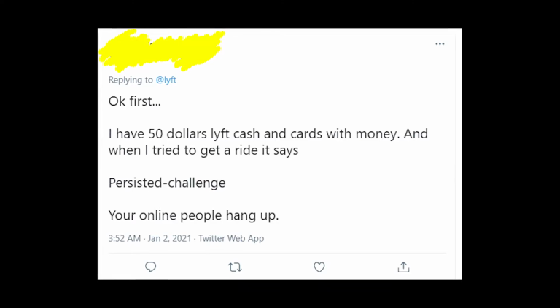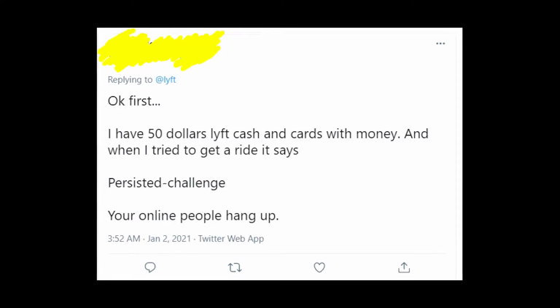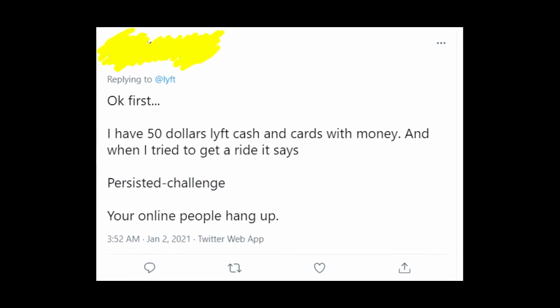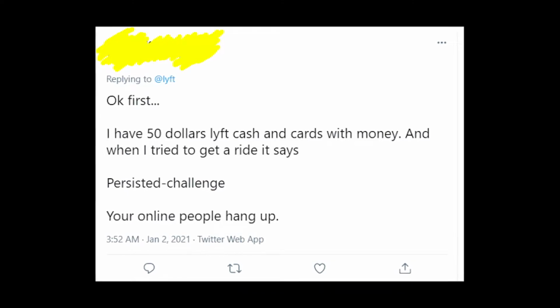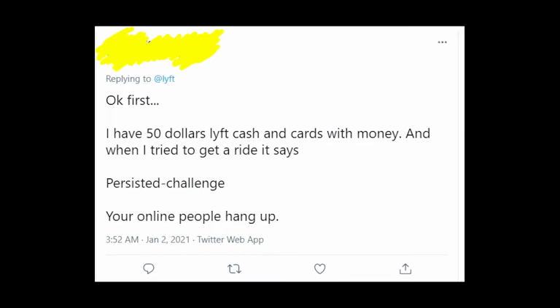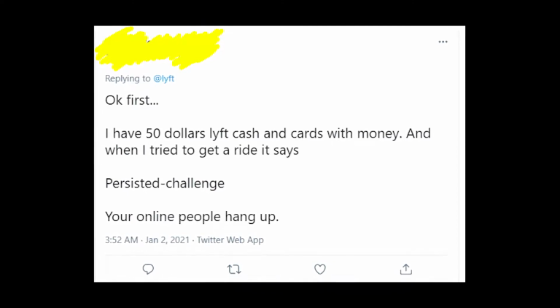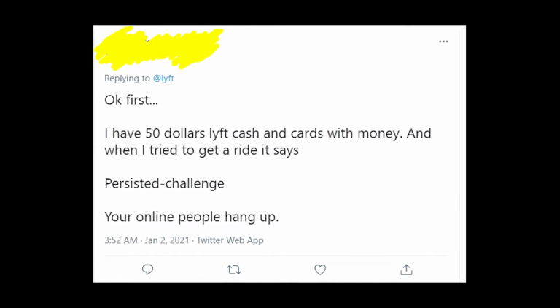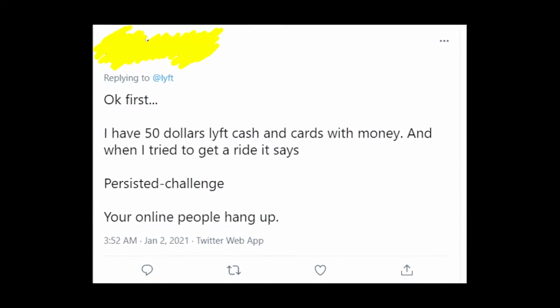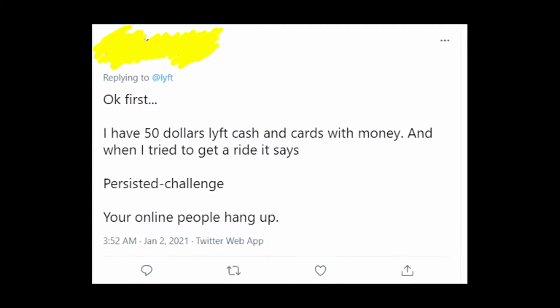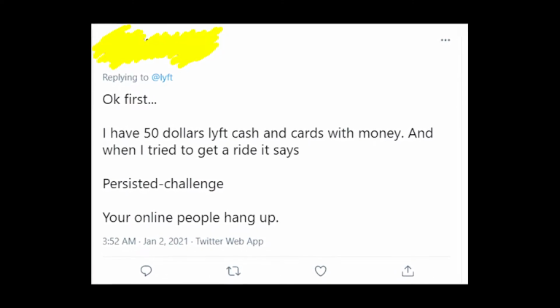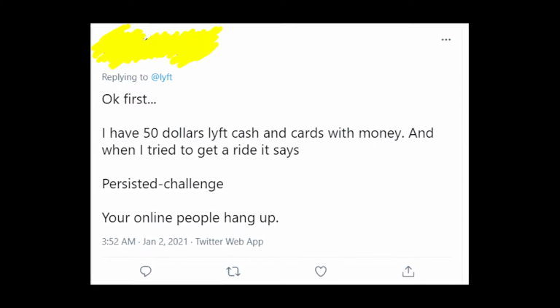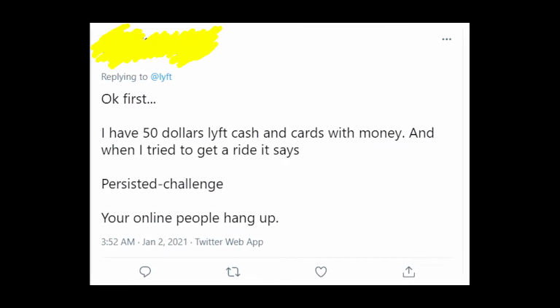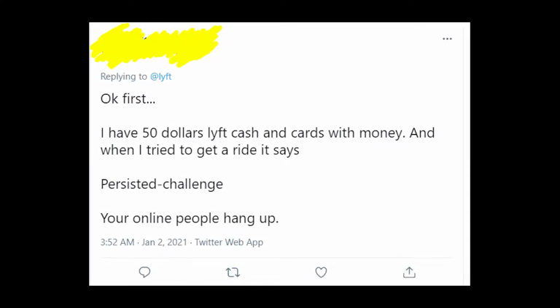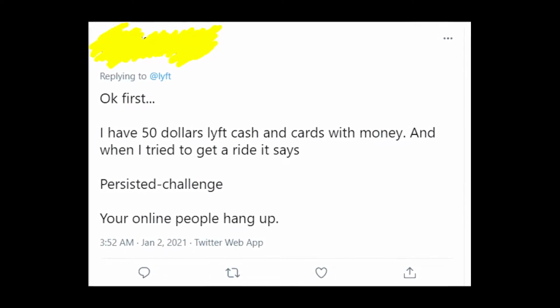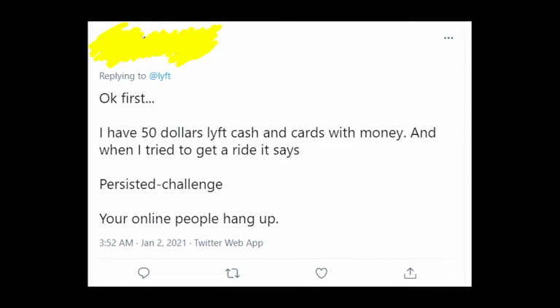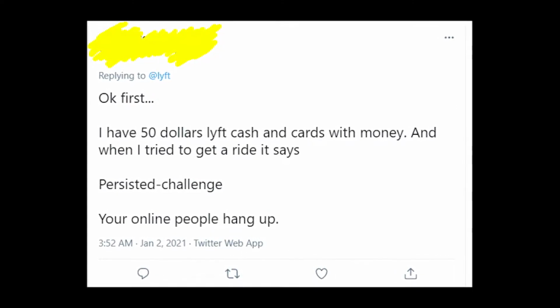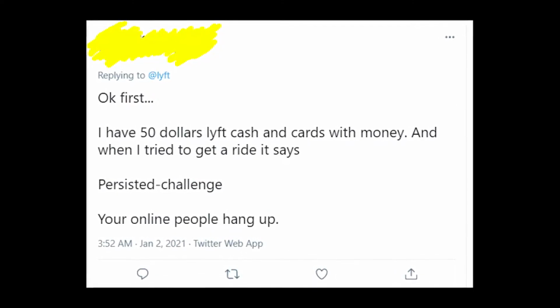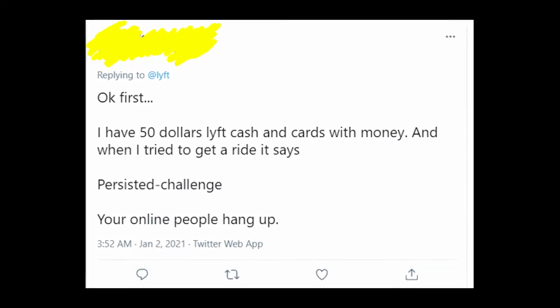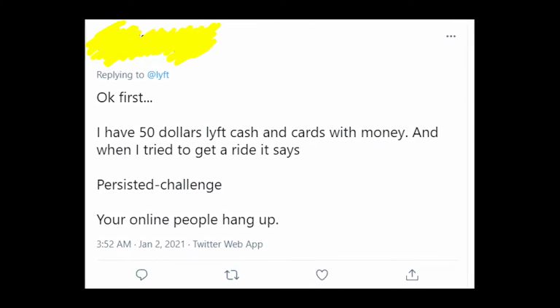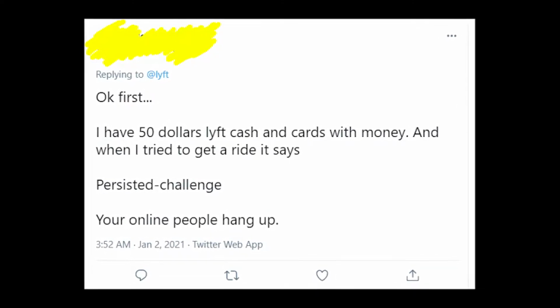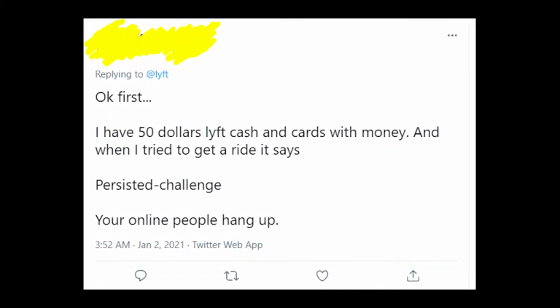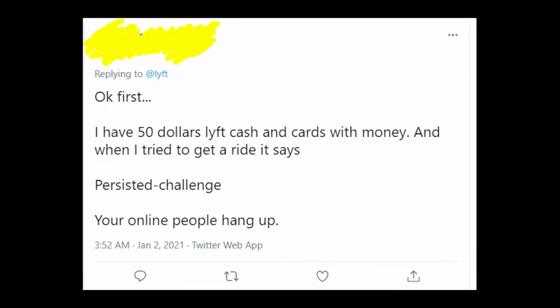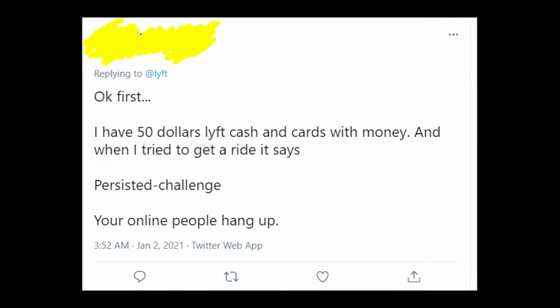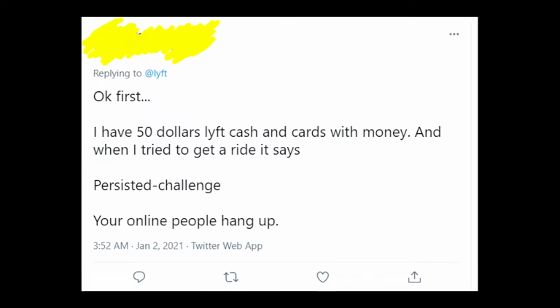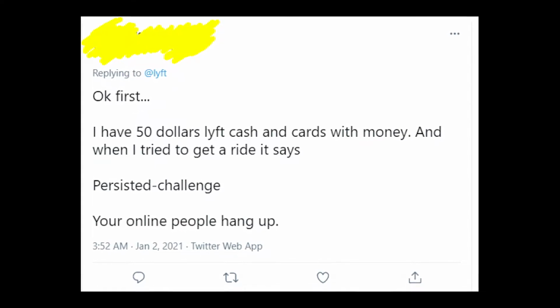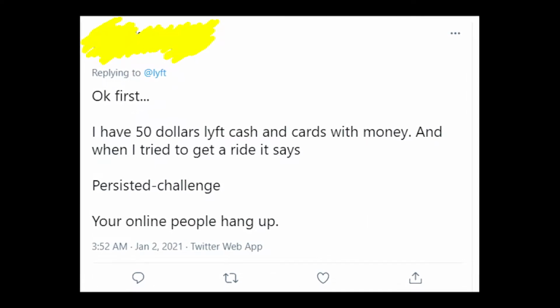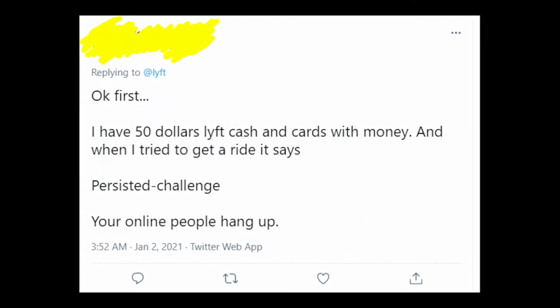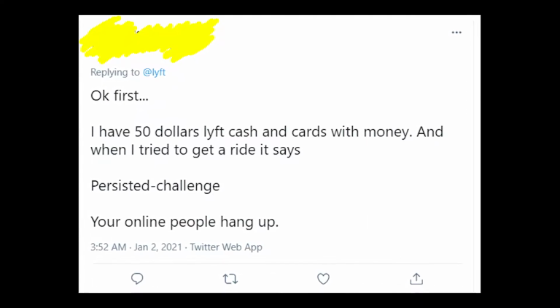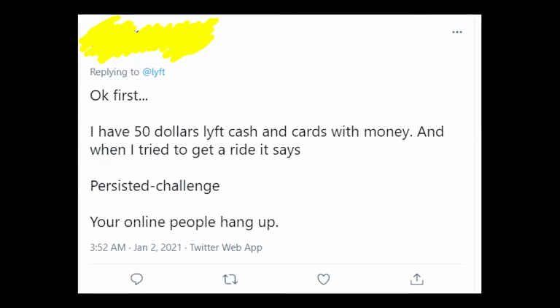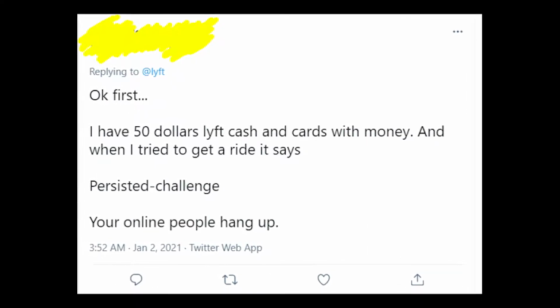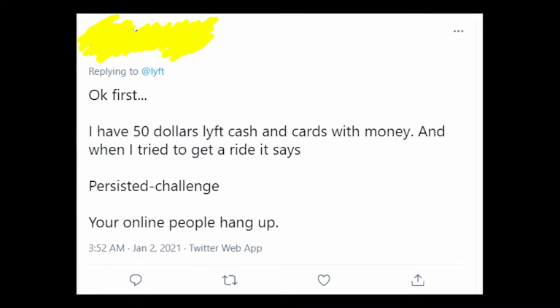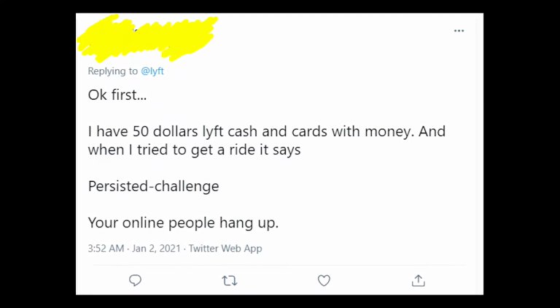Hey guys, welcome to my YouTube channel! Let's talk about the new problems that appear on the app Lyft when people are trying to get a ride.